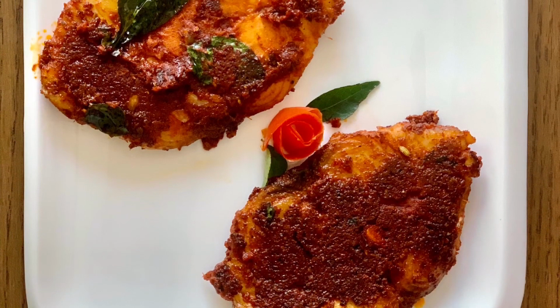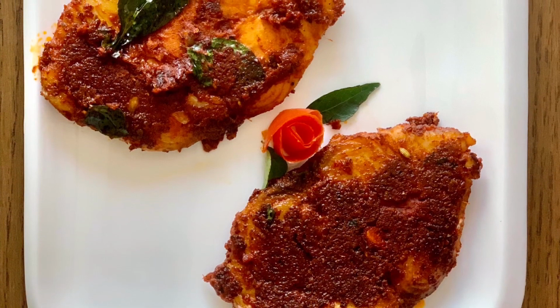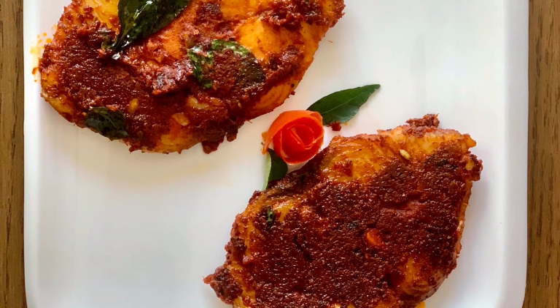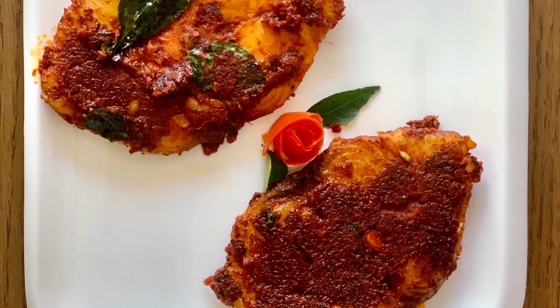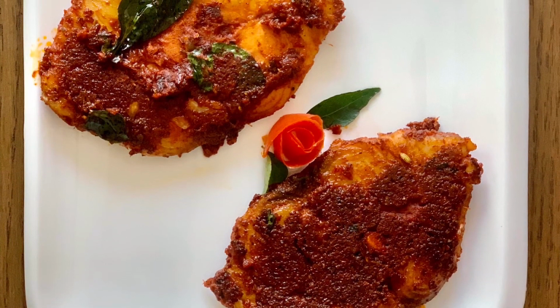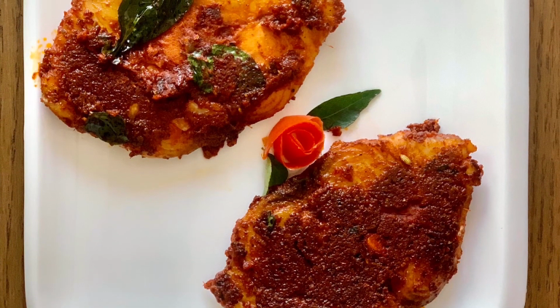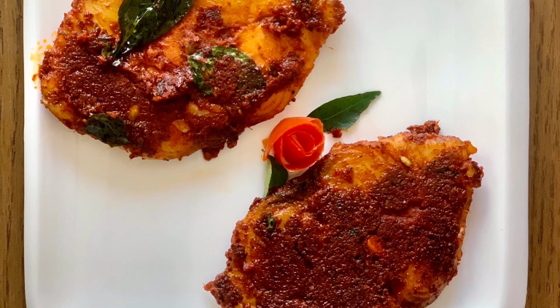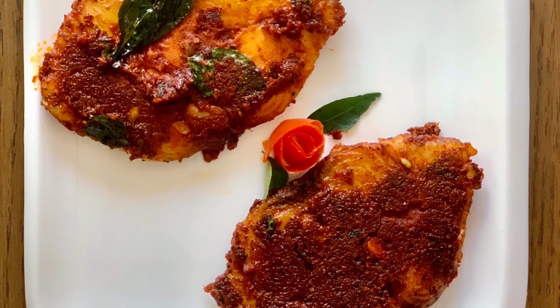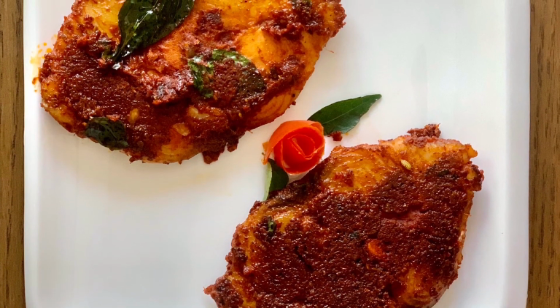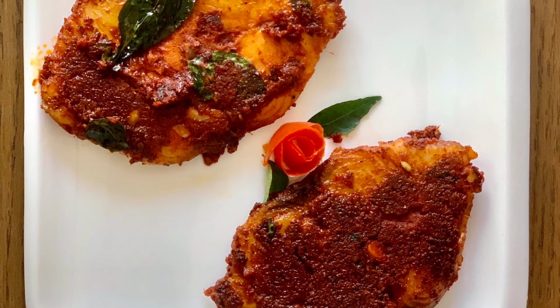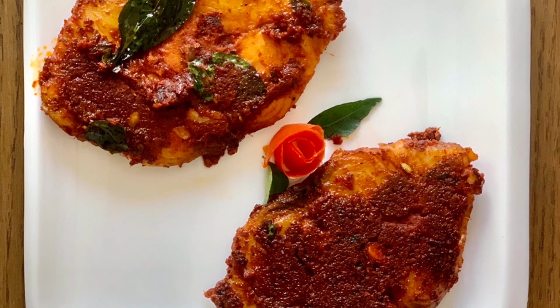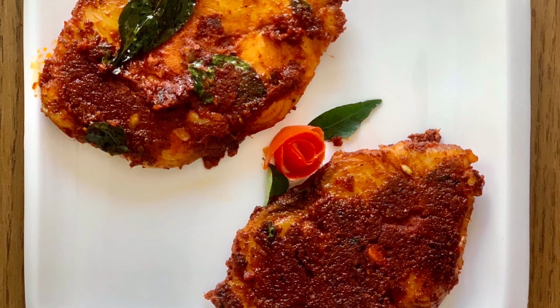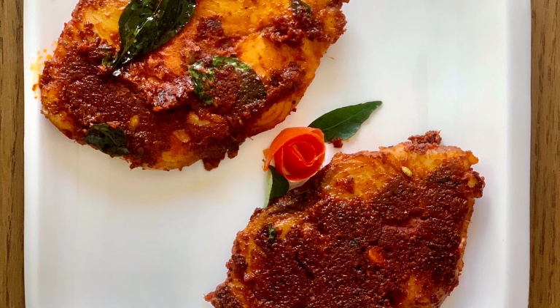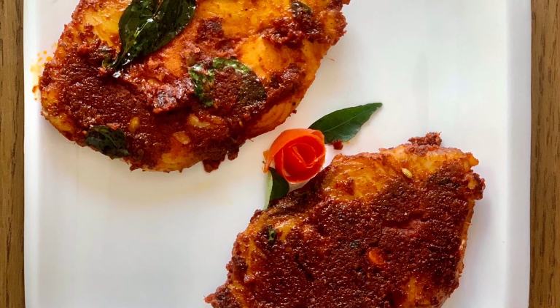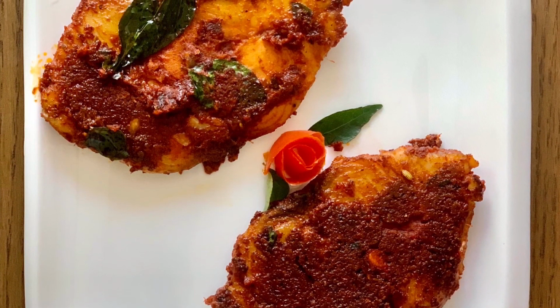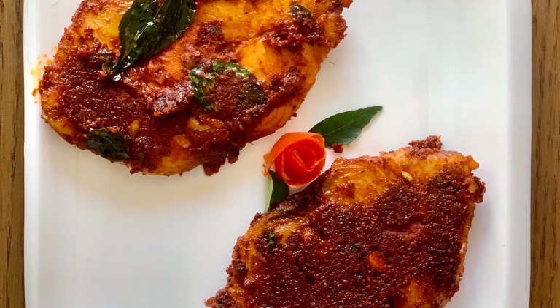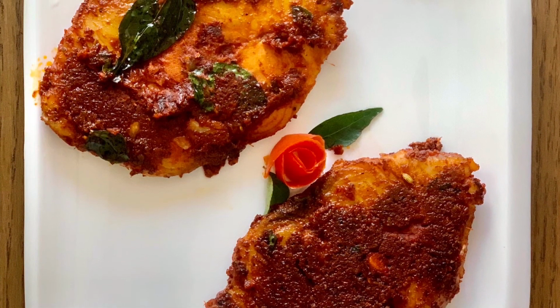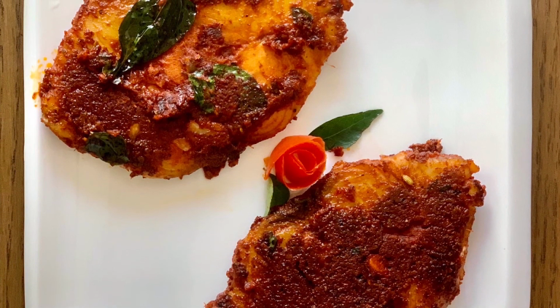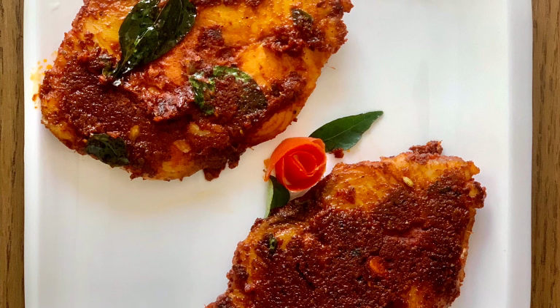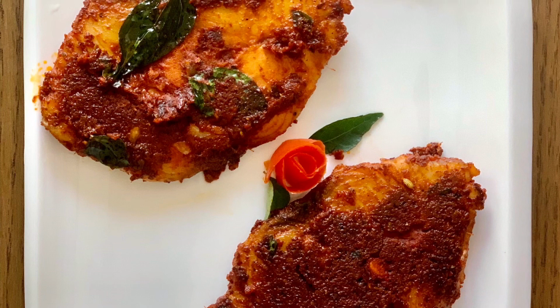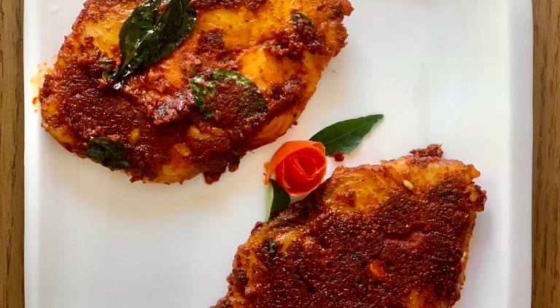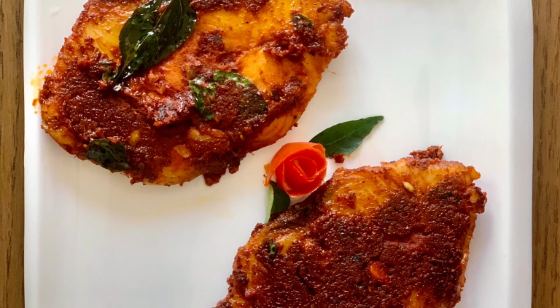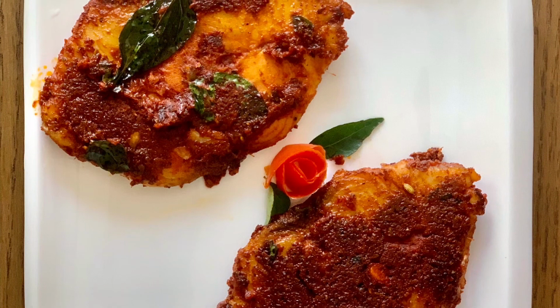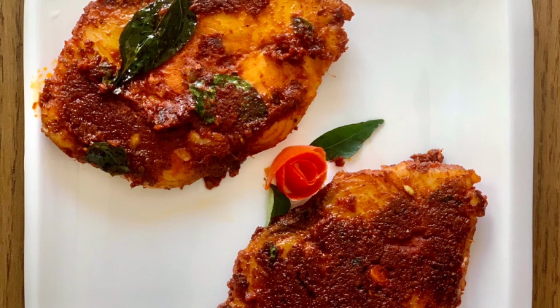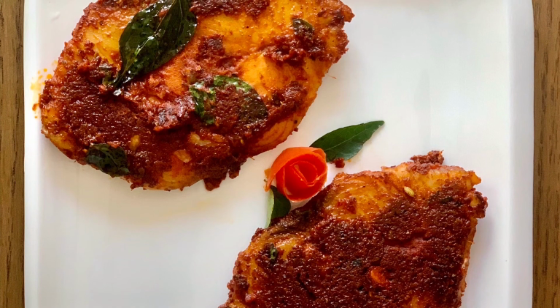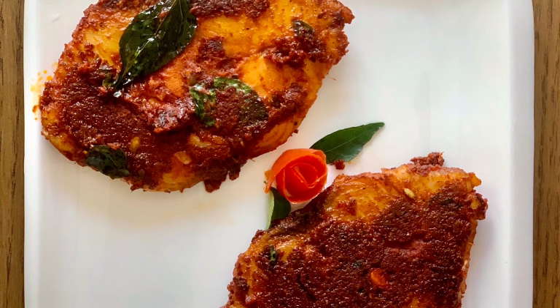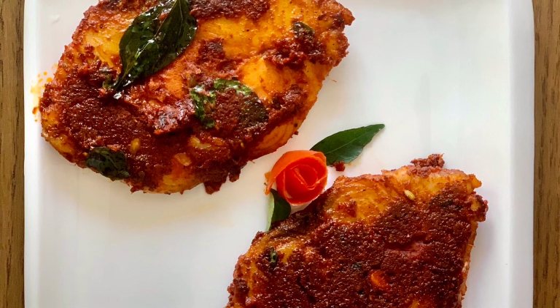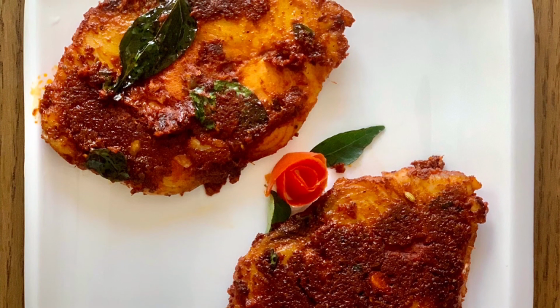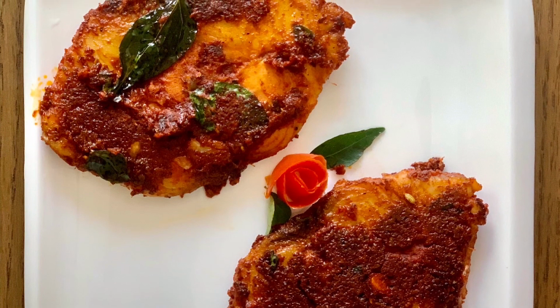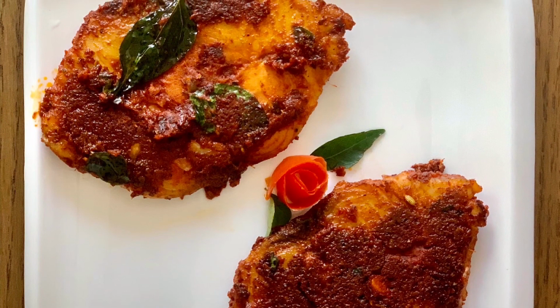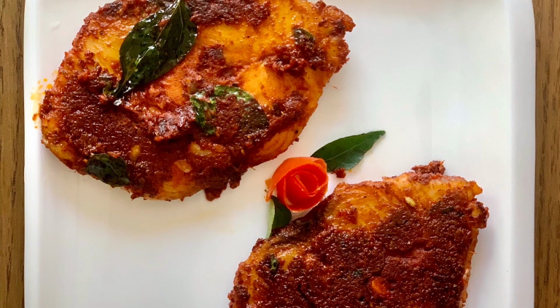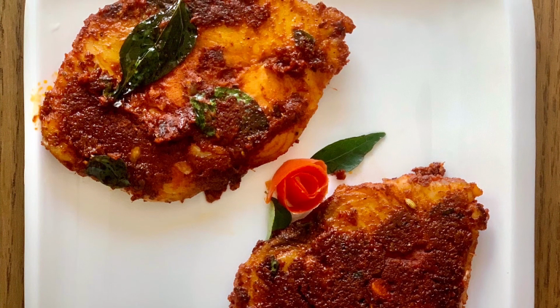Hello friends! Welcome back to our channel! Today I am going to make a tasty fish fry.